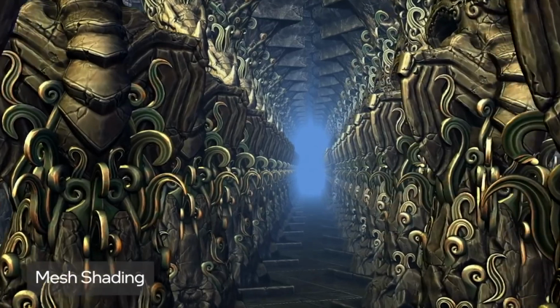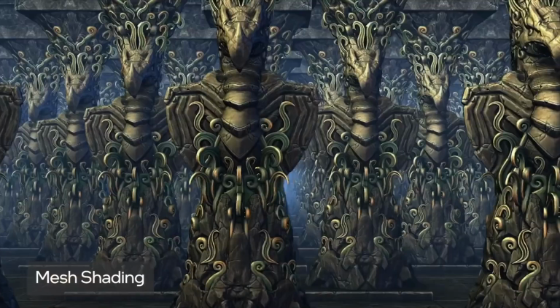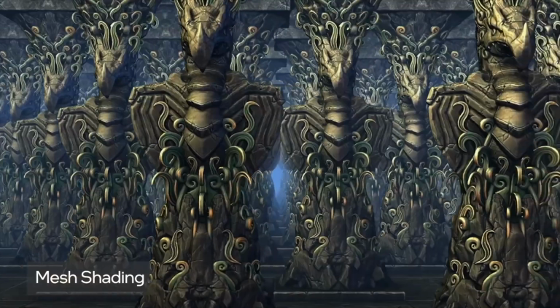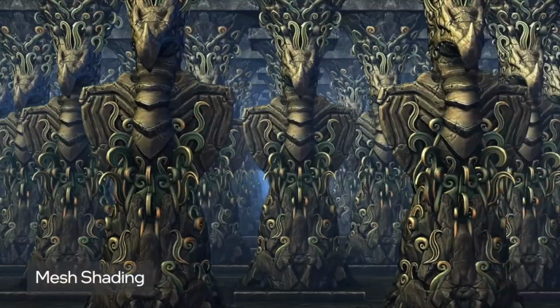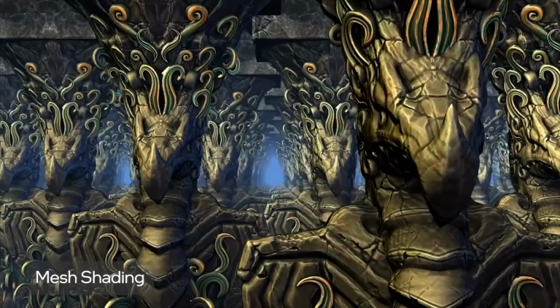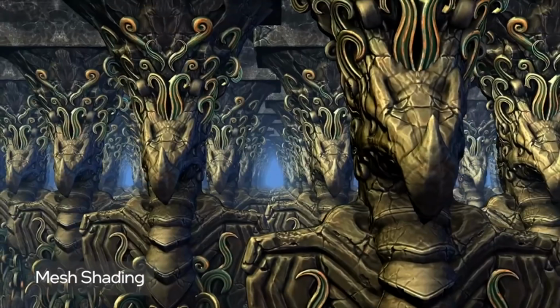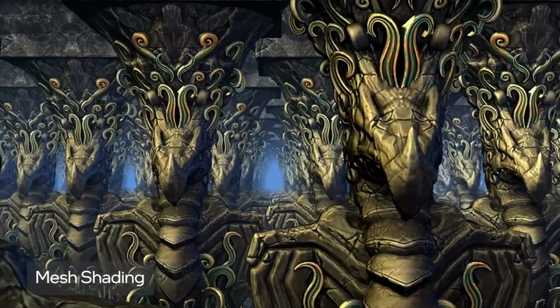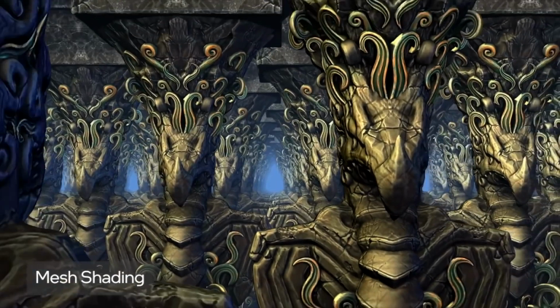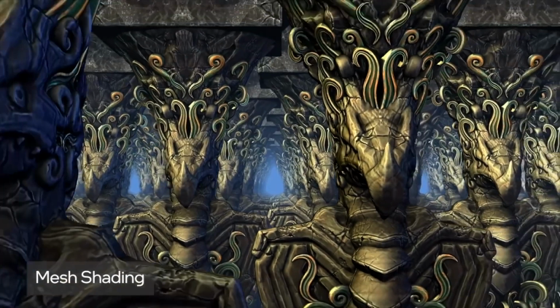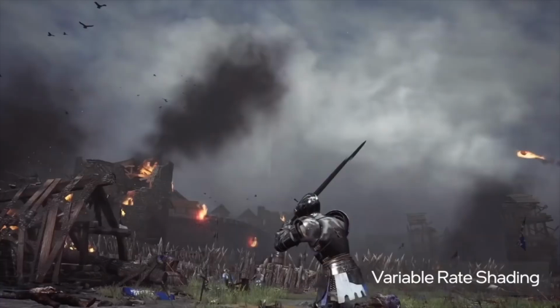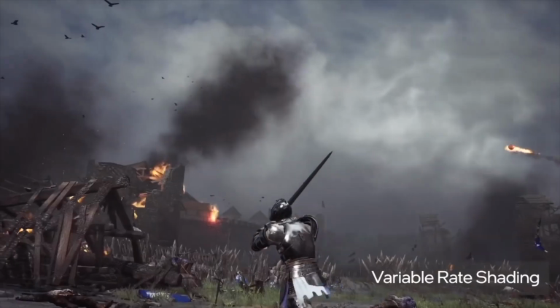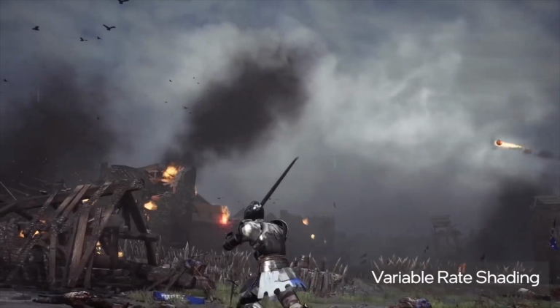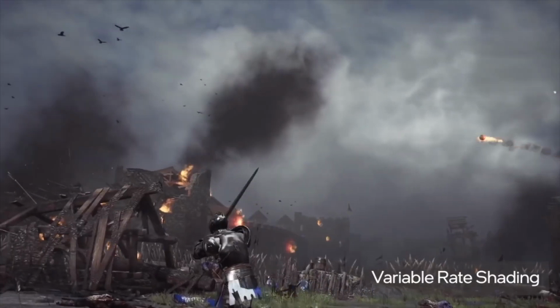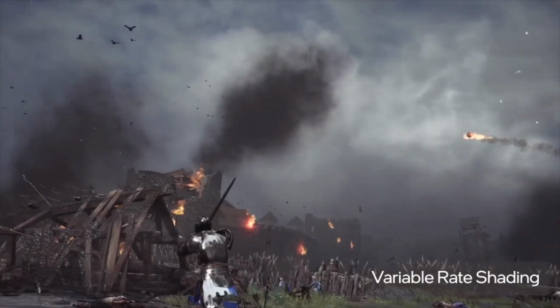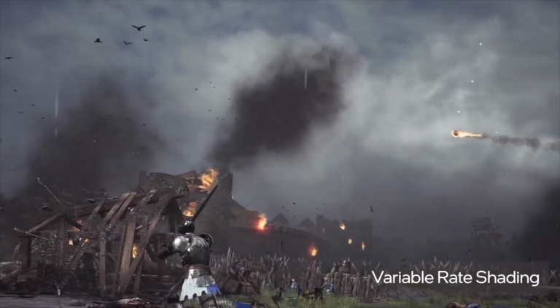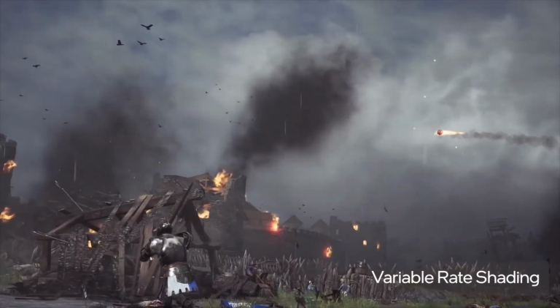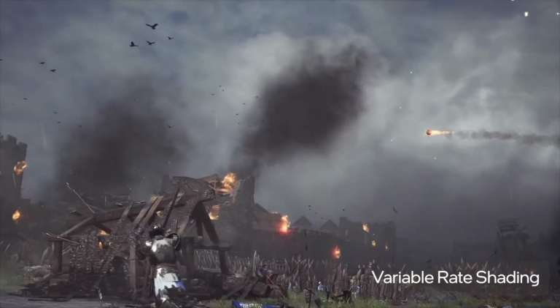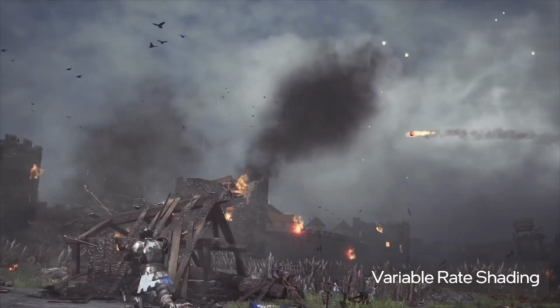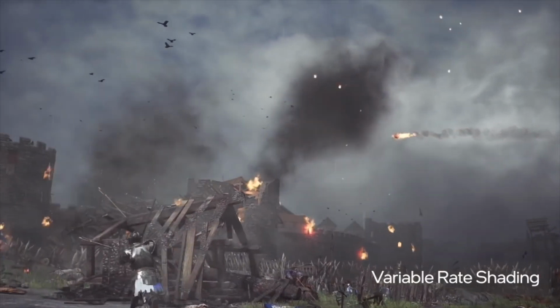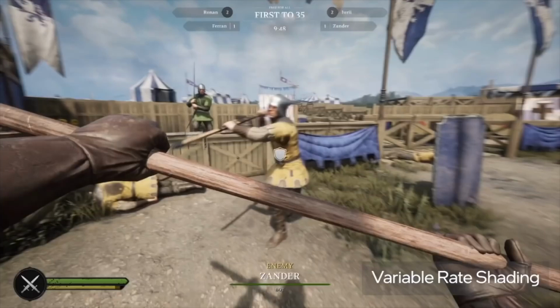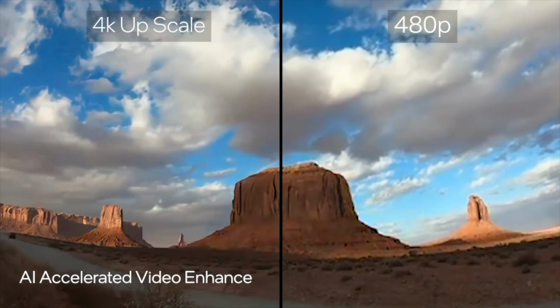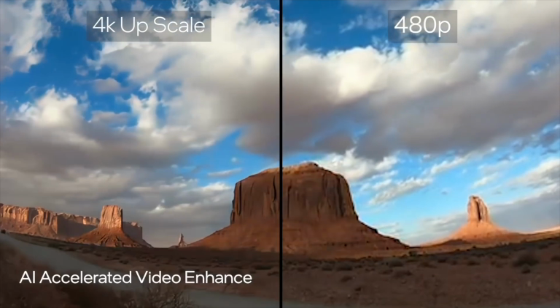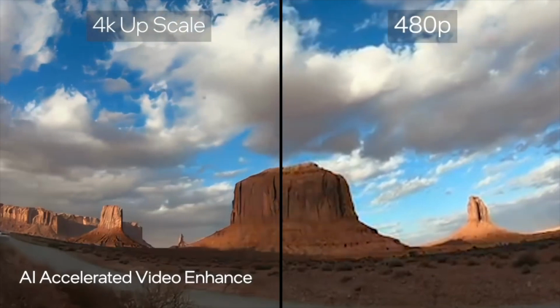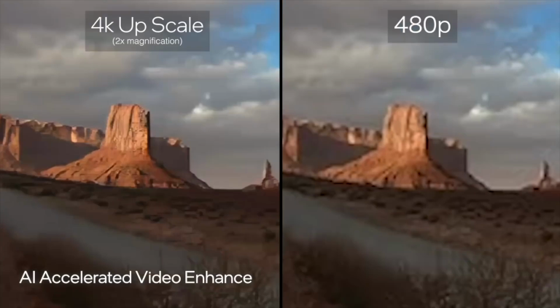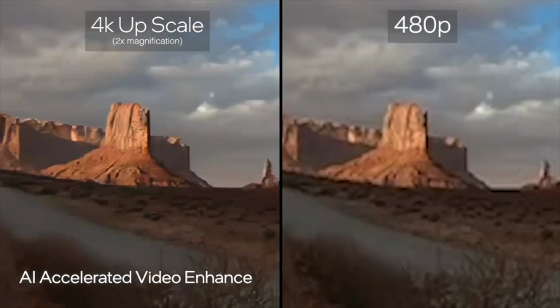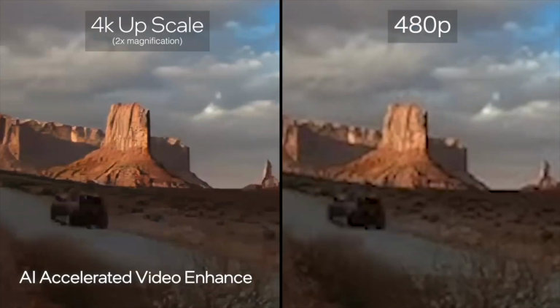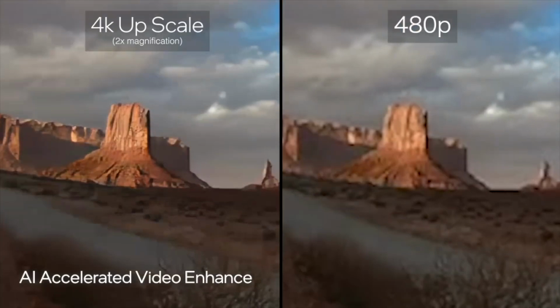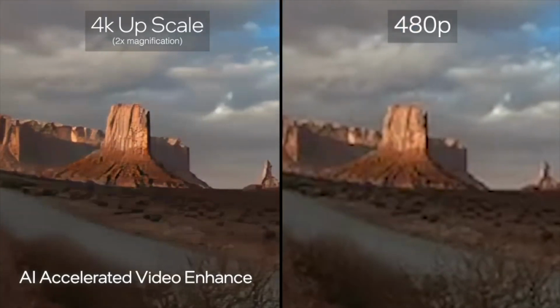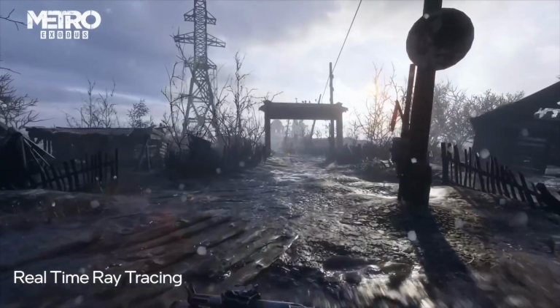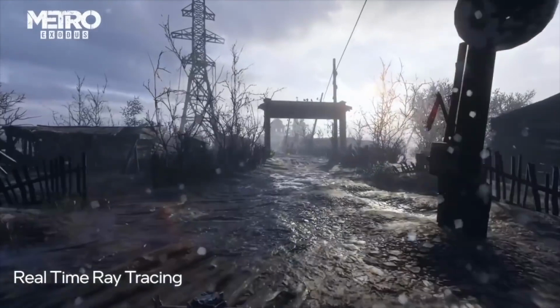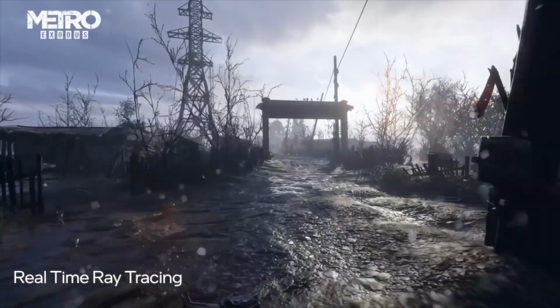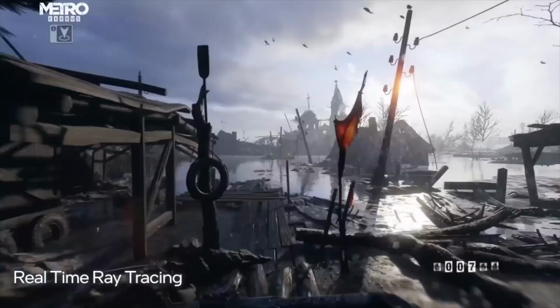Intel's Arc GPUs will be capable of mesh shading, variable rate shading, video upscaling, and real-time ray tracing.